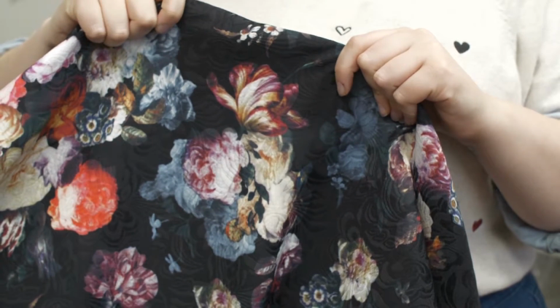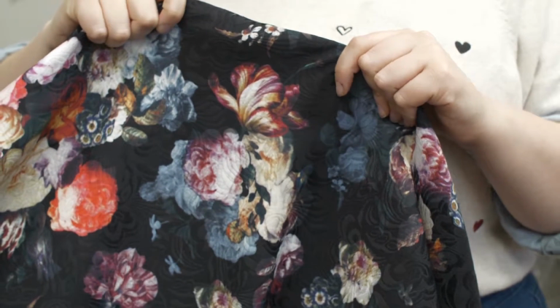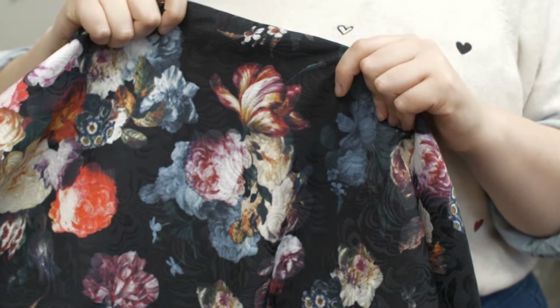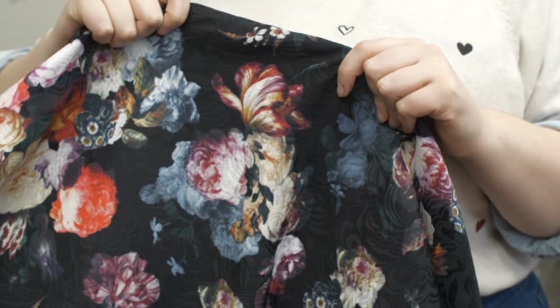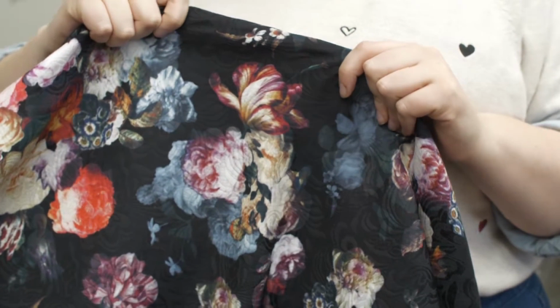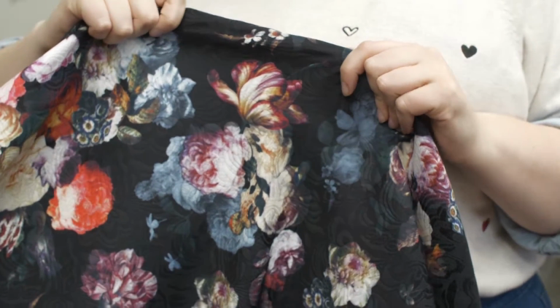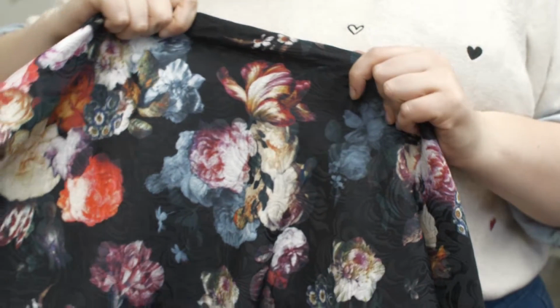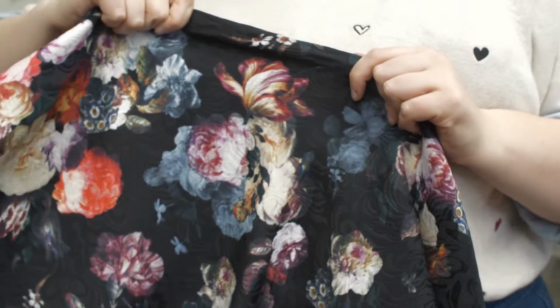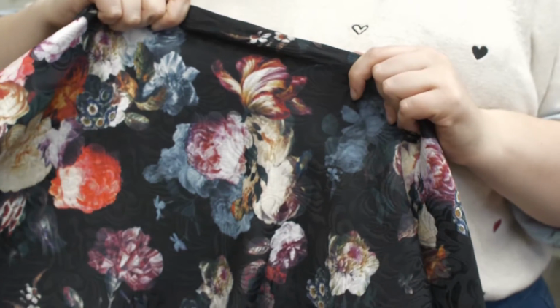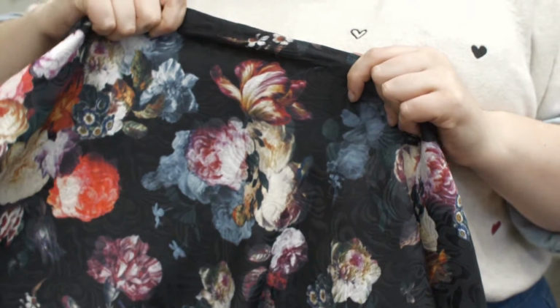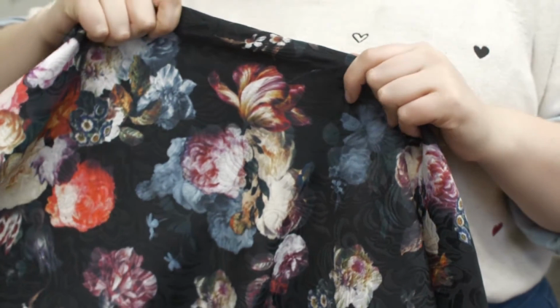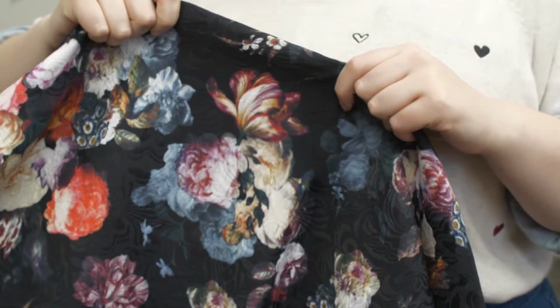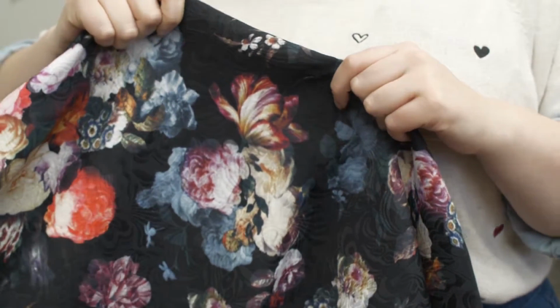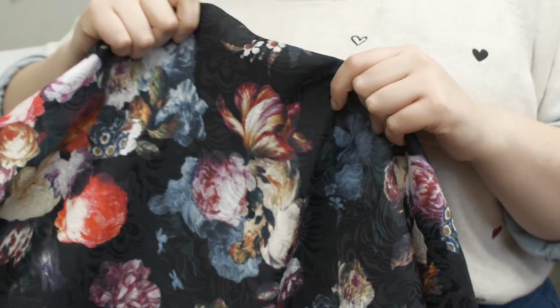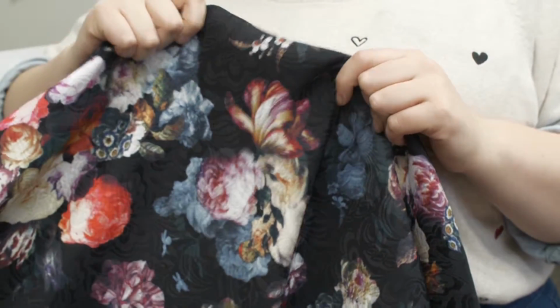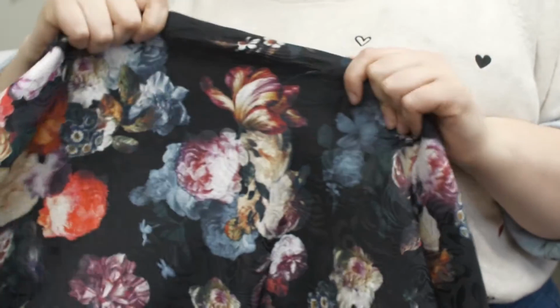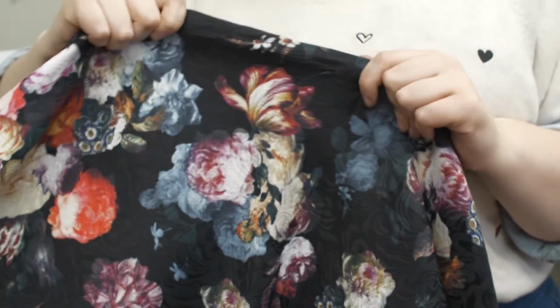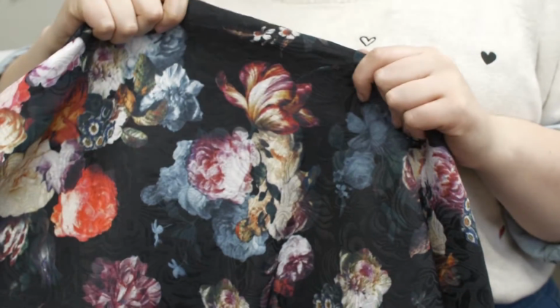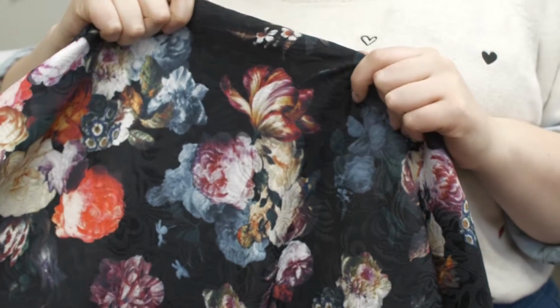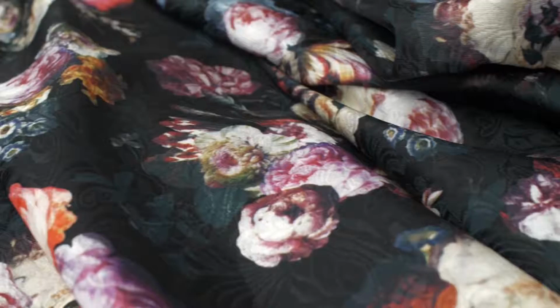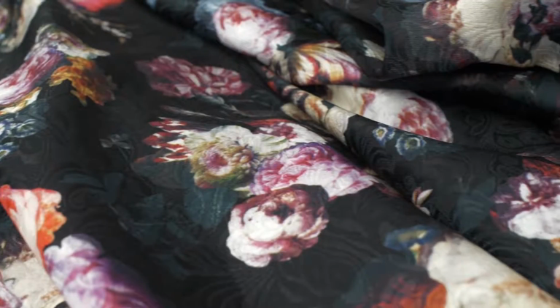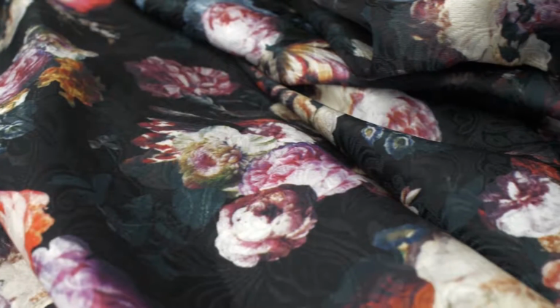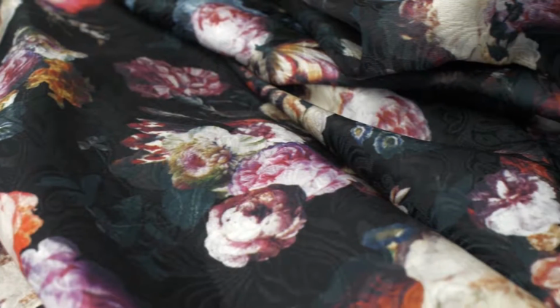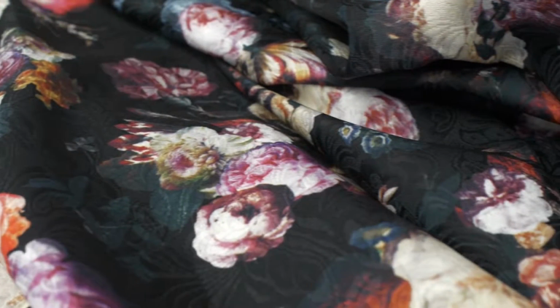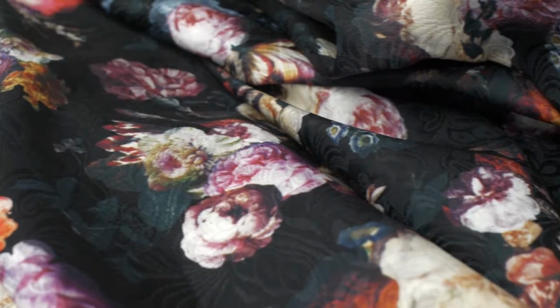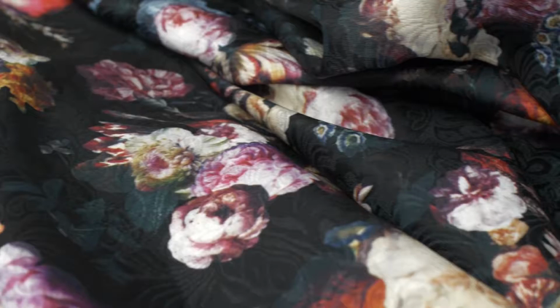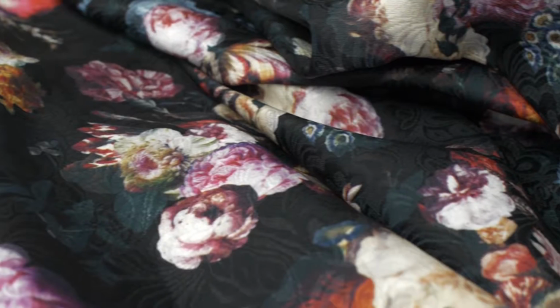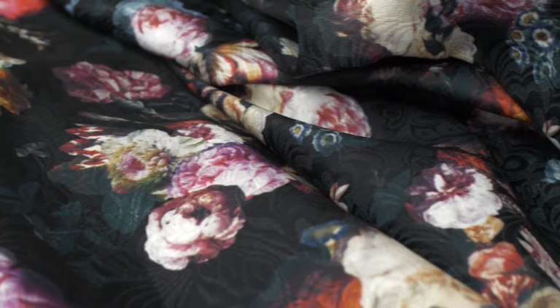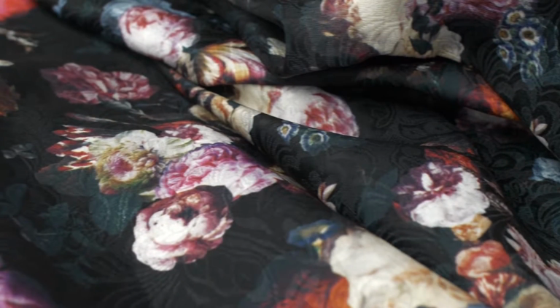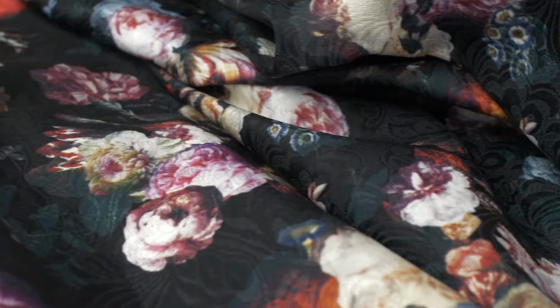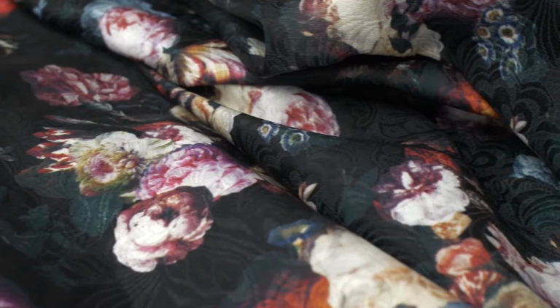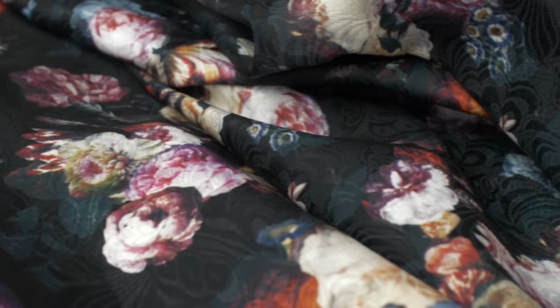This fabric has no stretch and is completely opaque with a crisp drape, ideal for blazers, full skirts, and pantsuits.